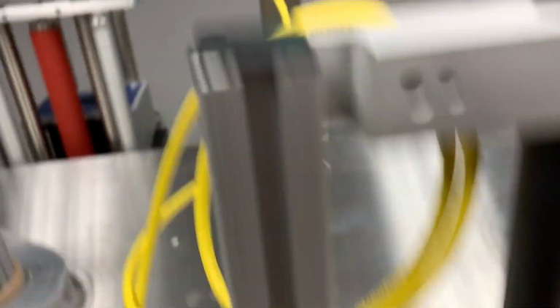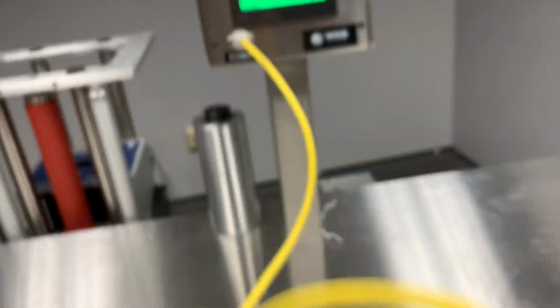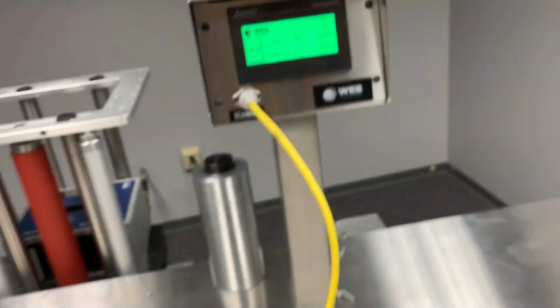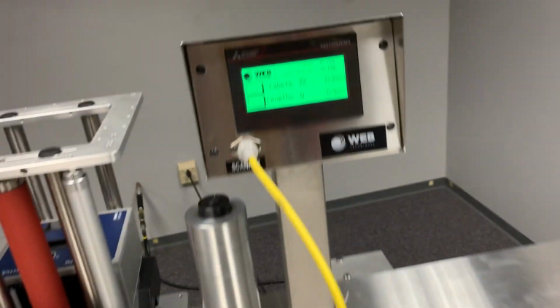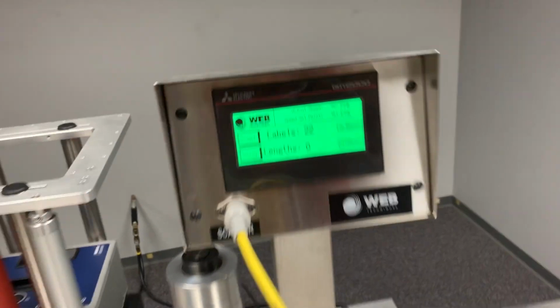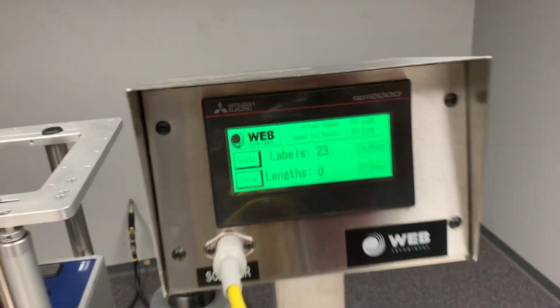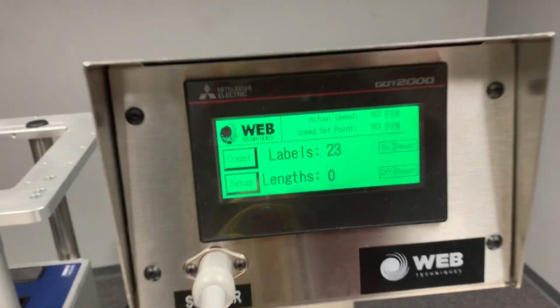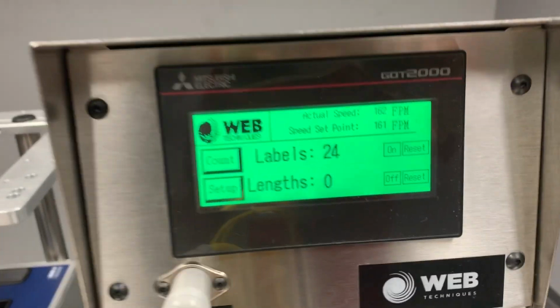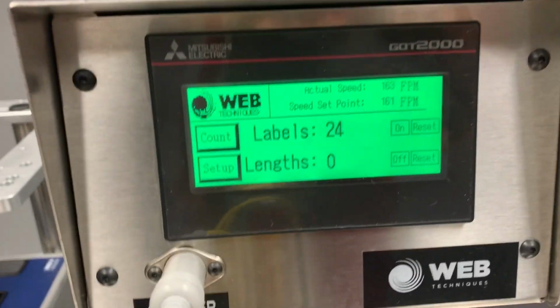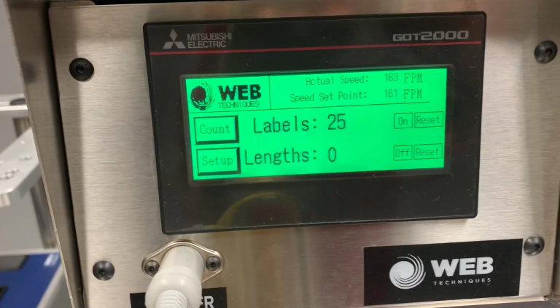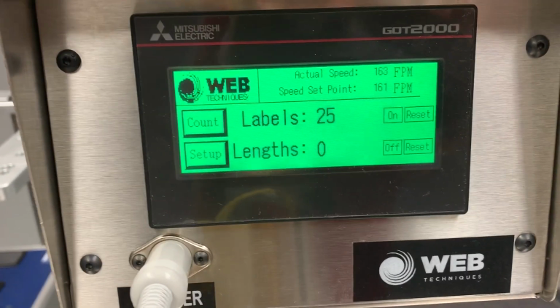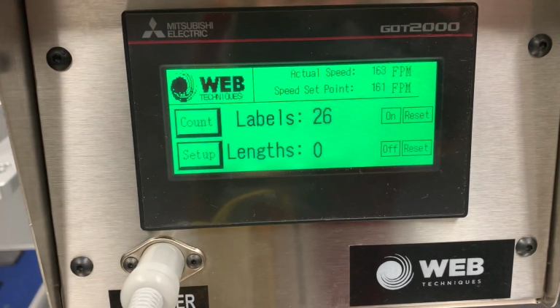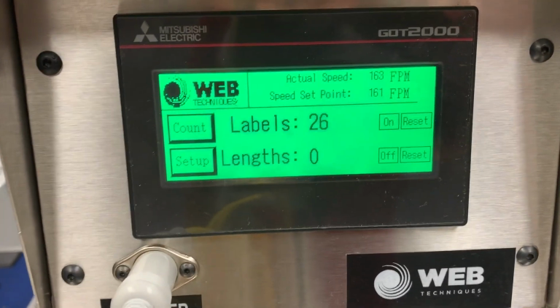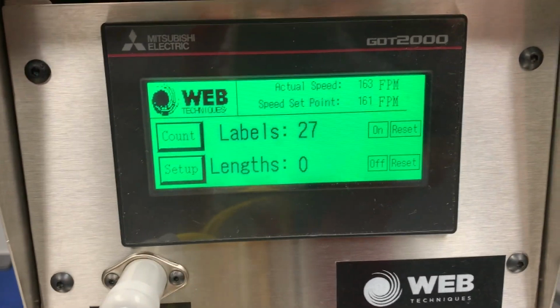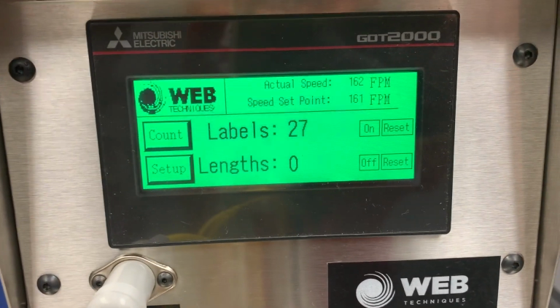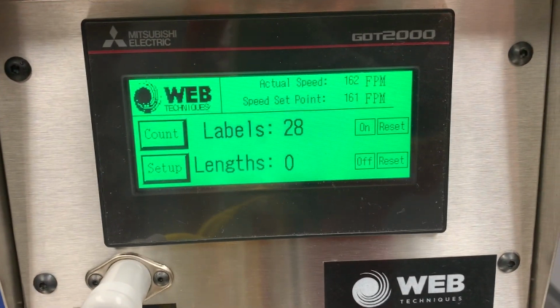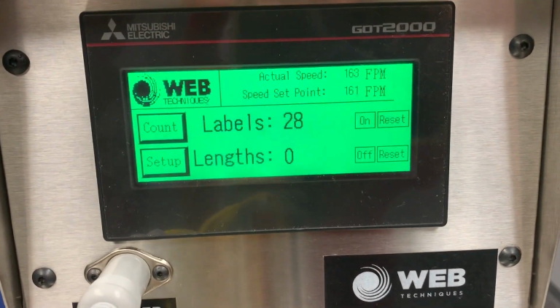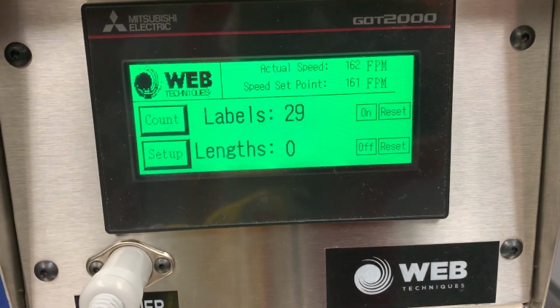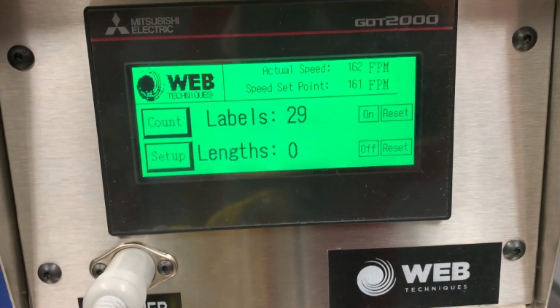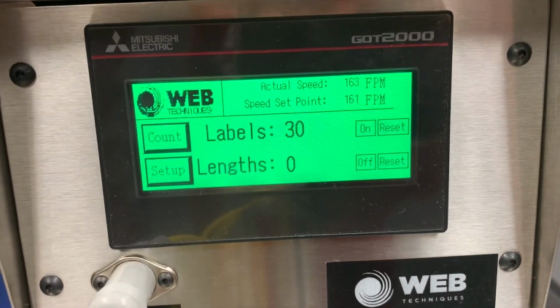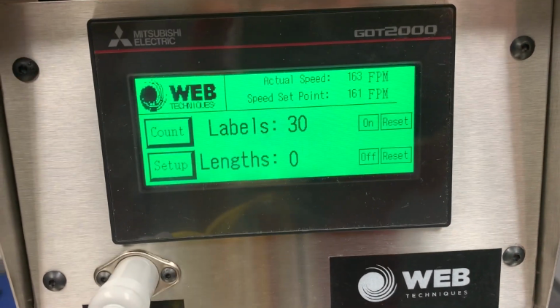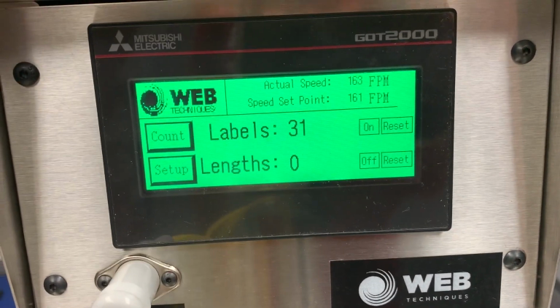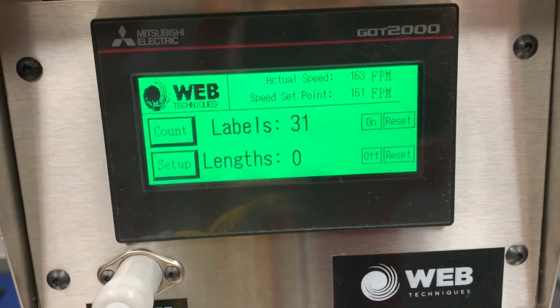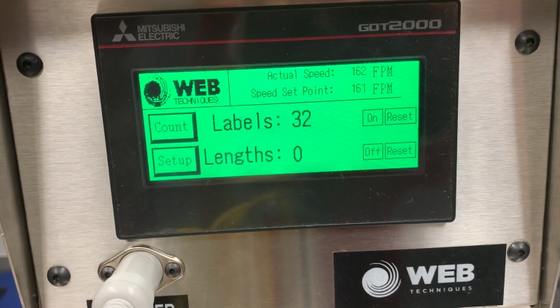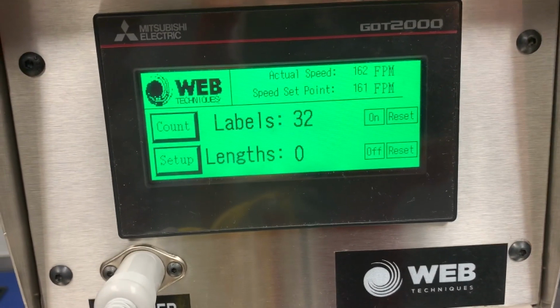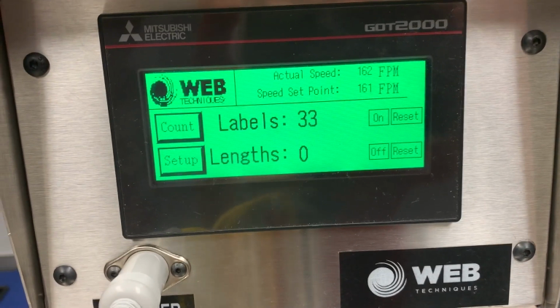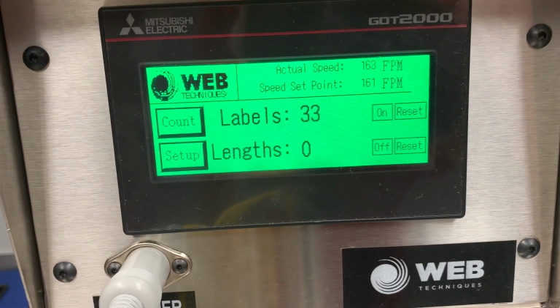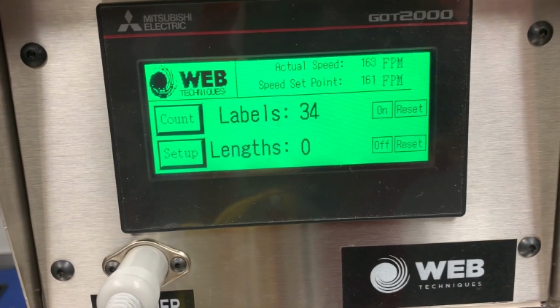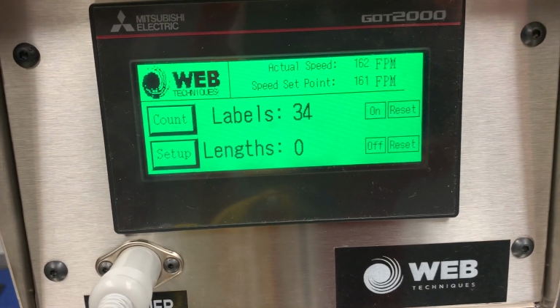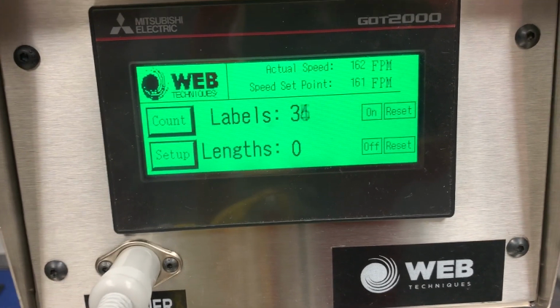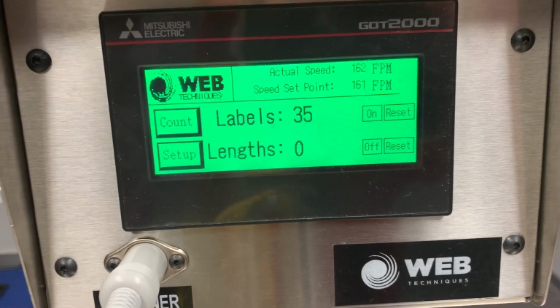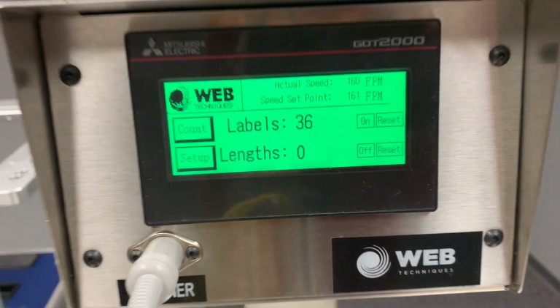Go over to the HMI, you can see the labels are counting up. We're running at about 160 feet per minute right now.